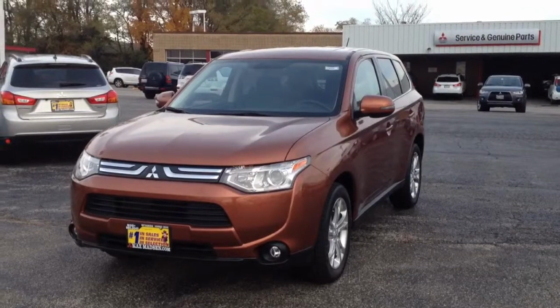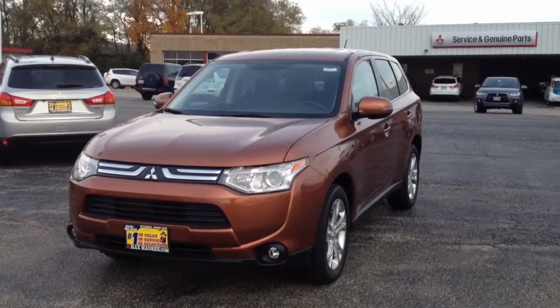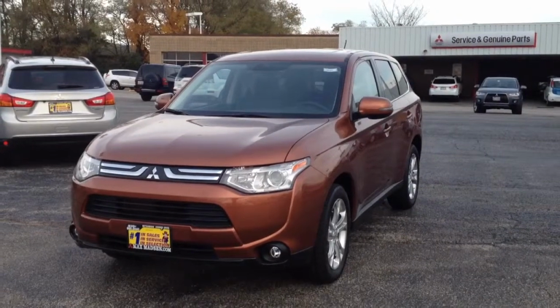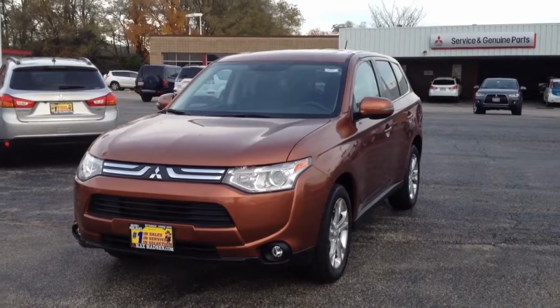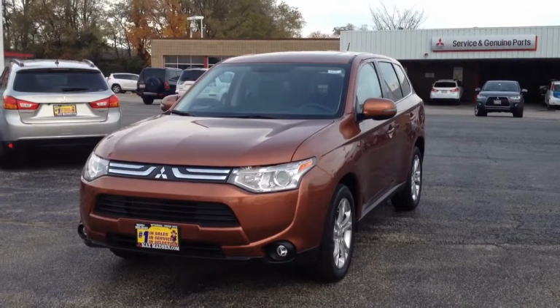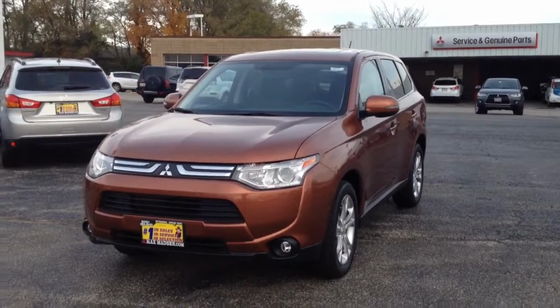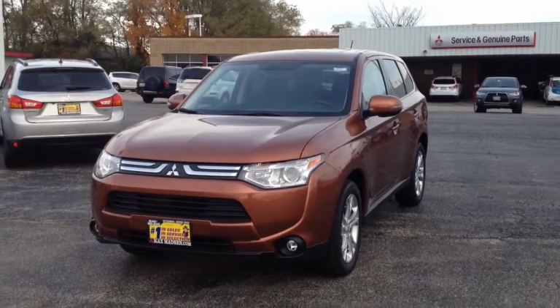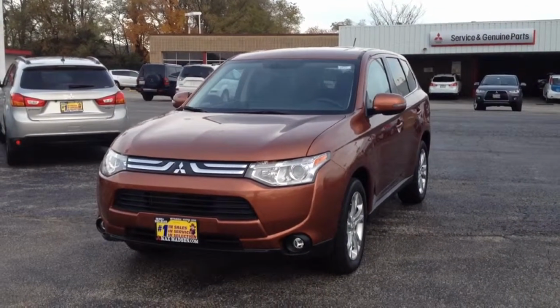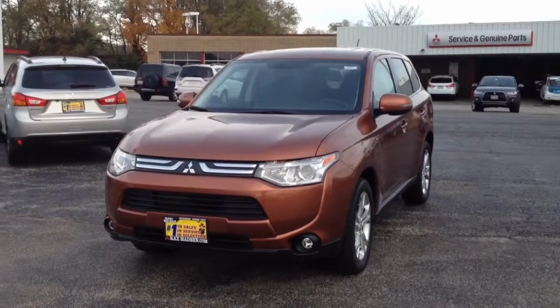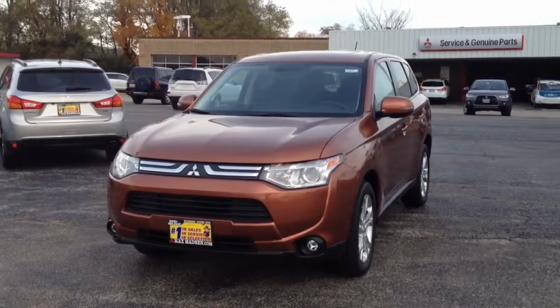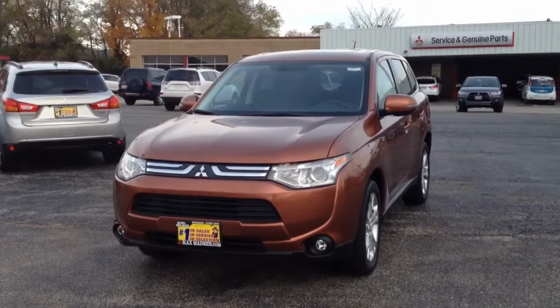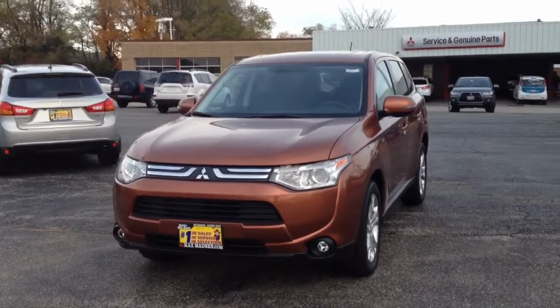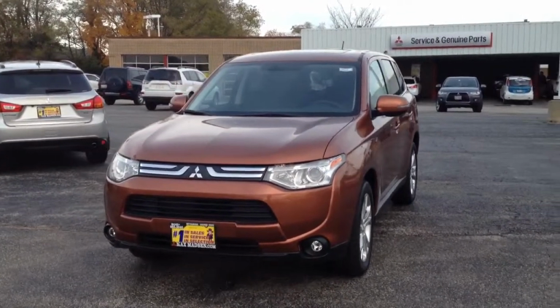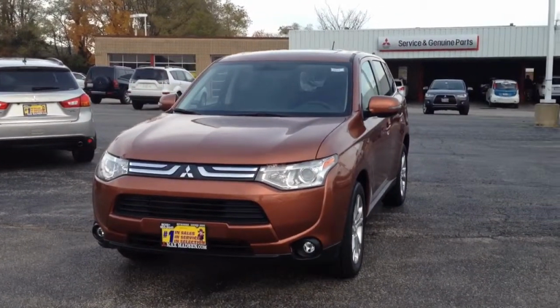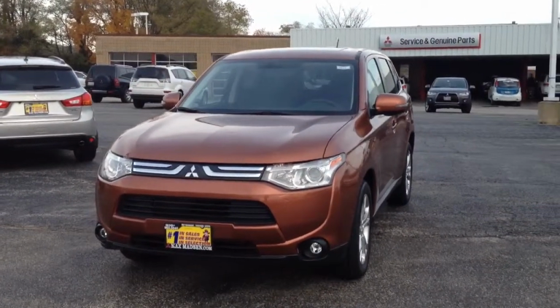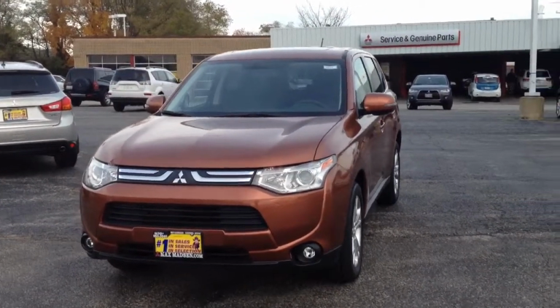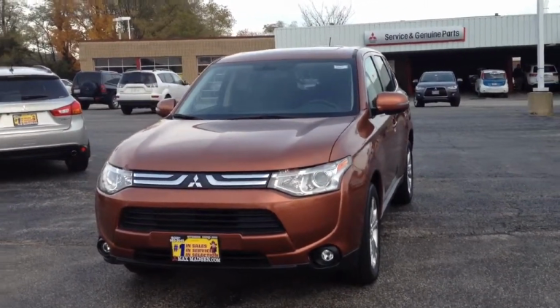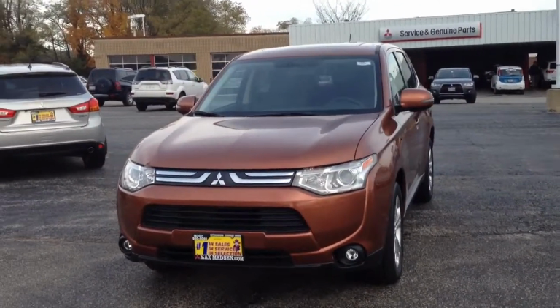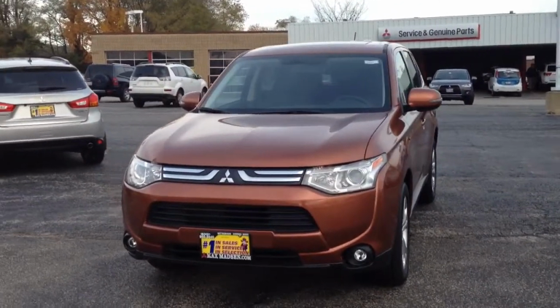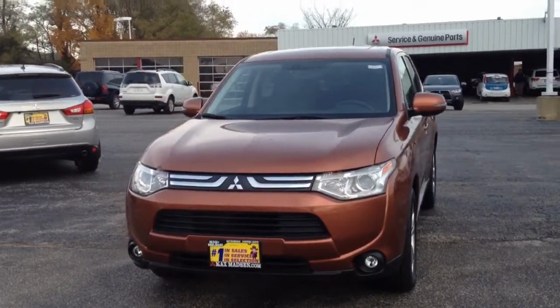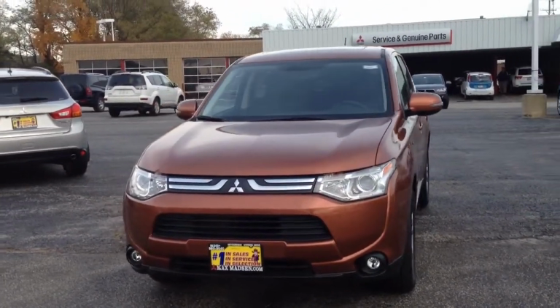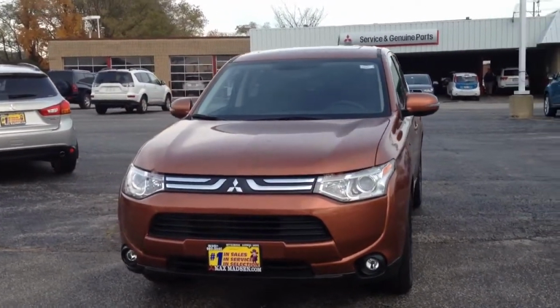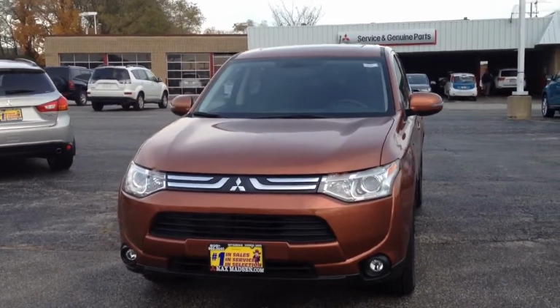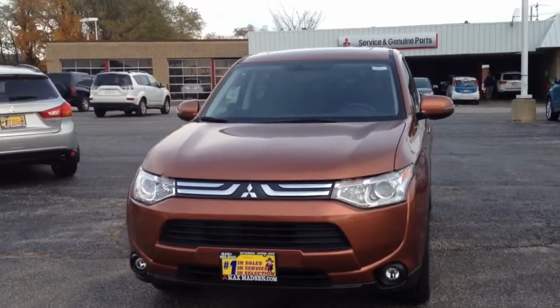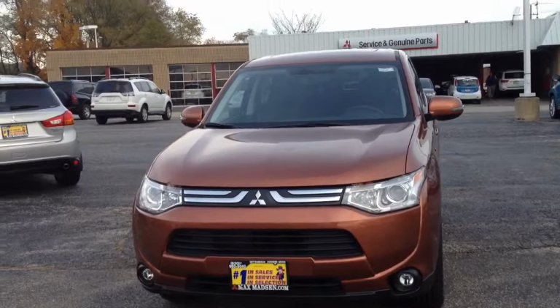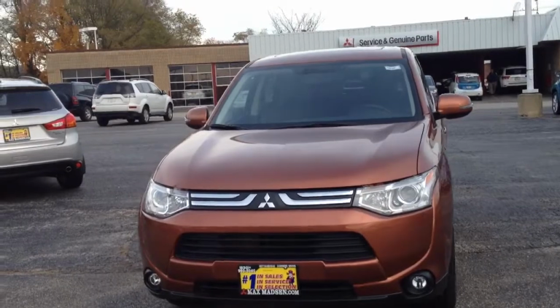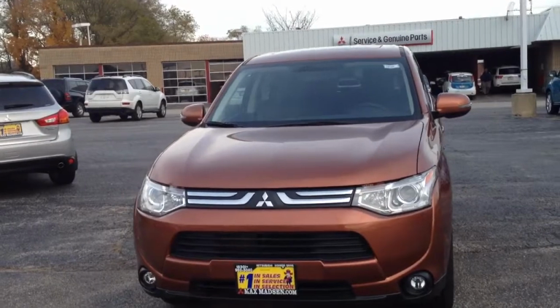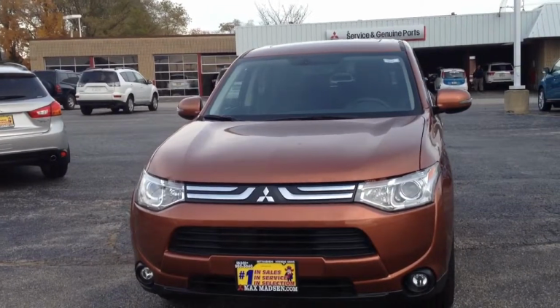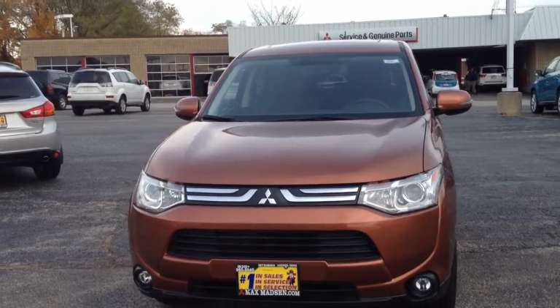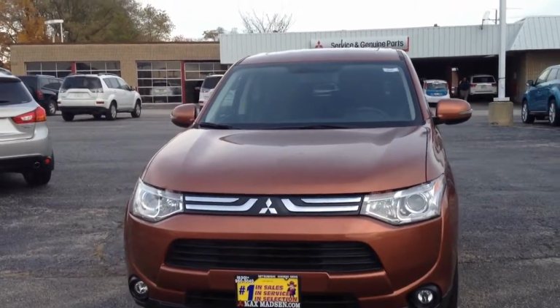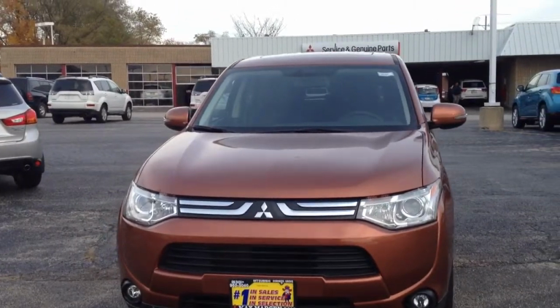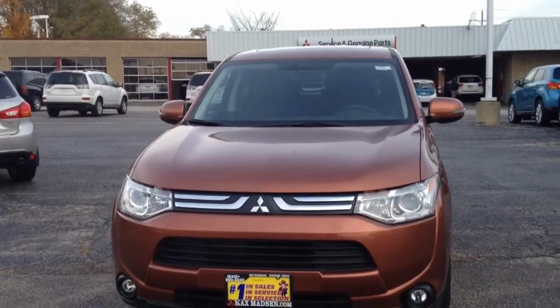Hi, Mary and Stanley. I promised you a video and here it is. 14 Outlander in the copper color.